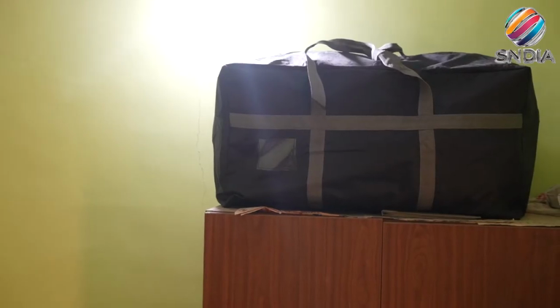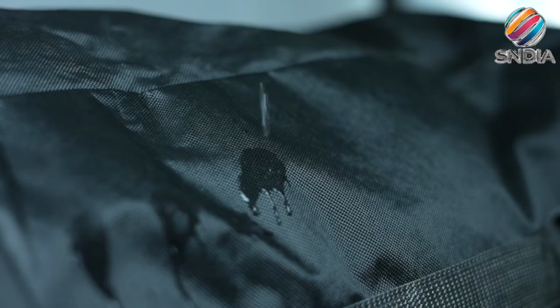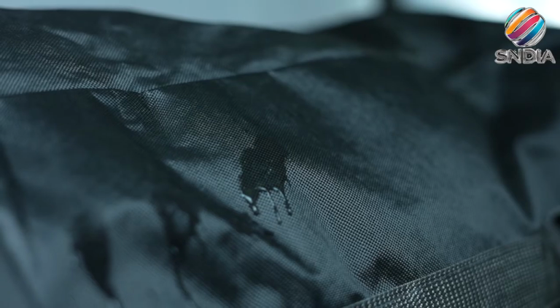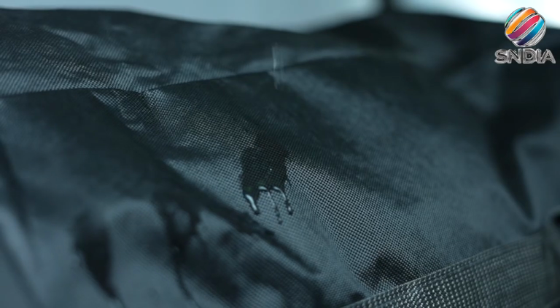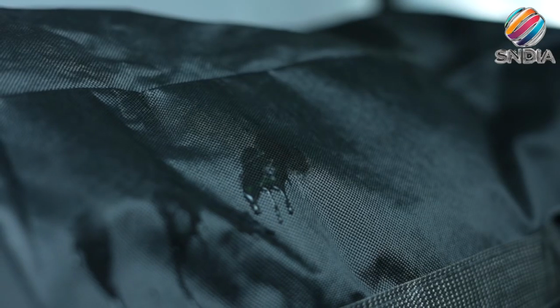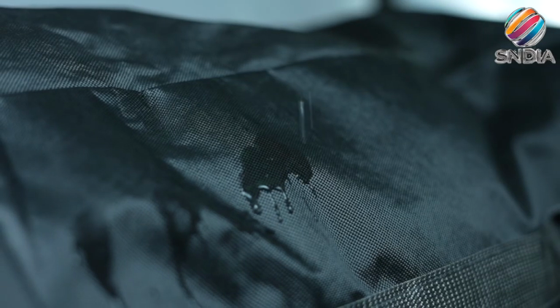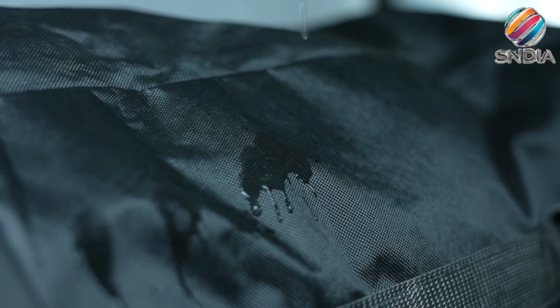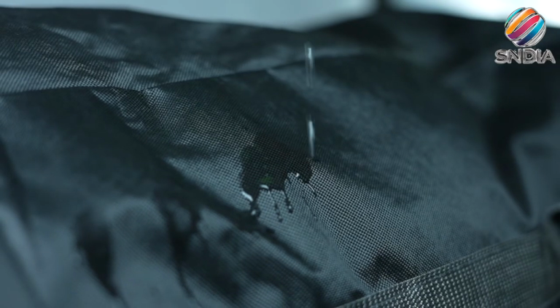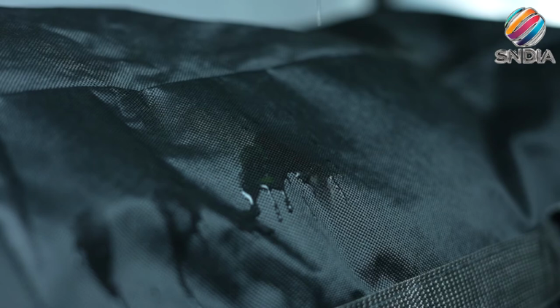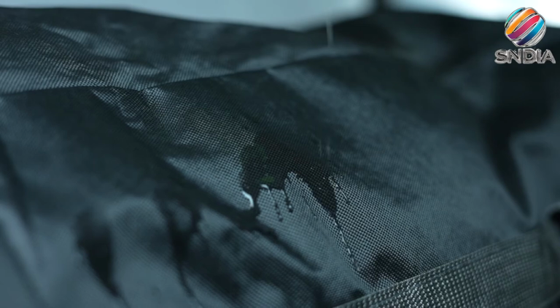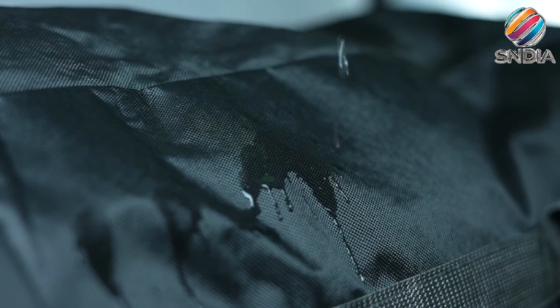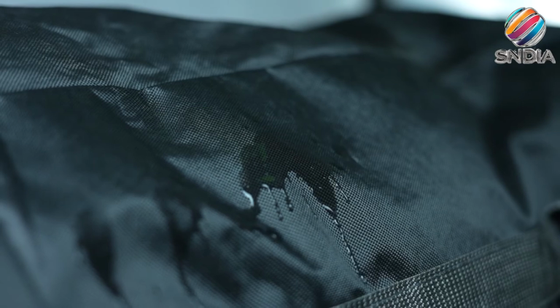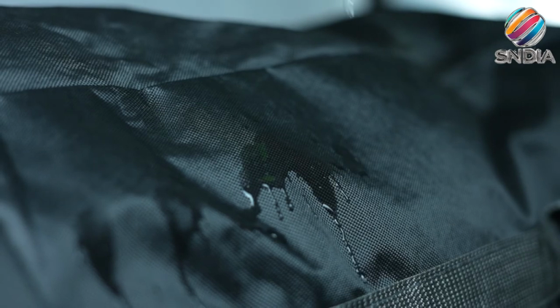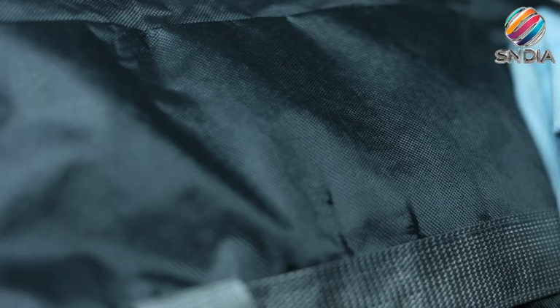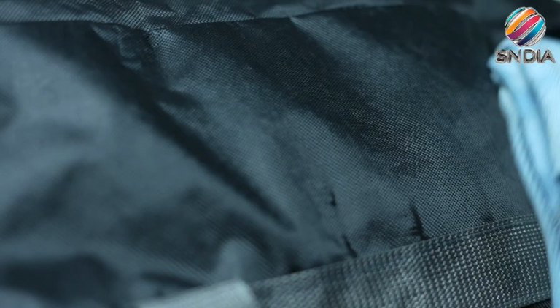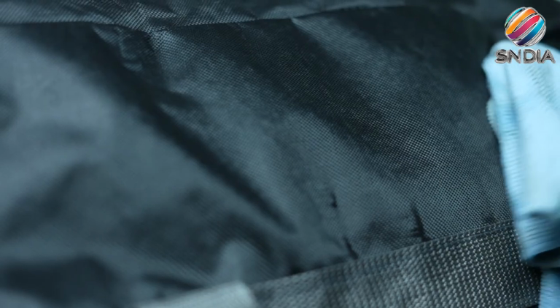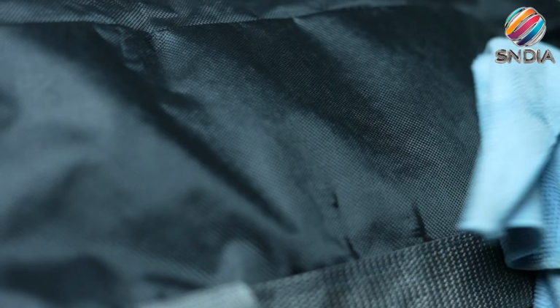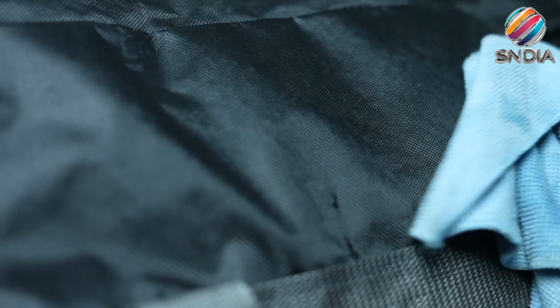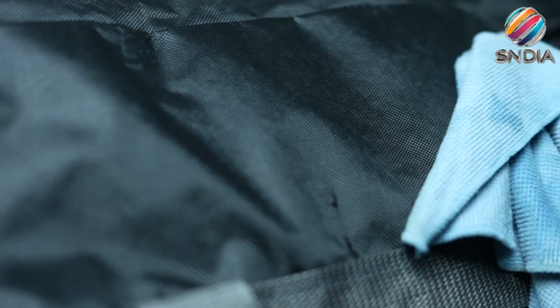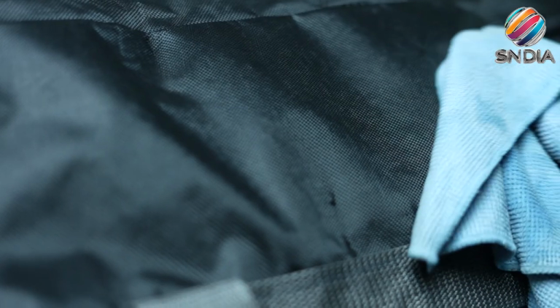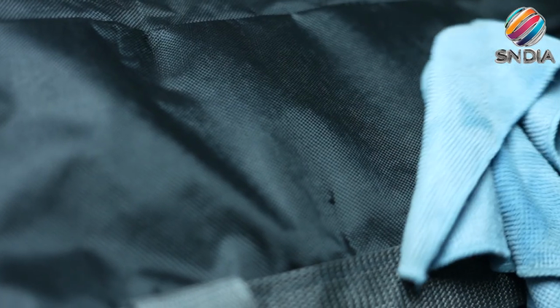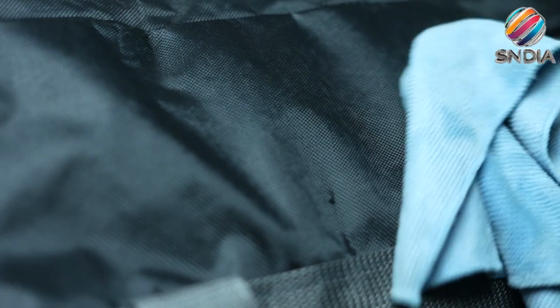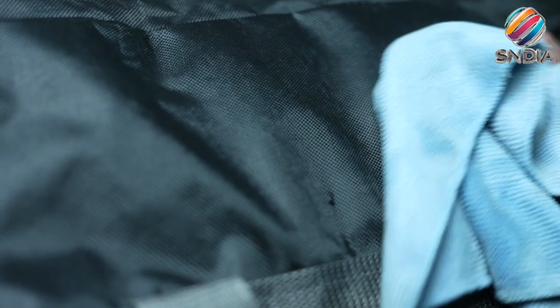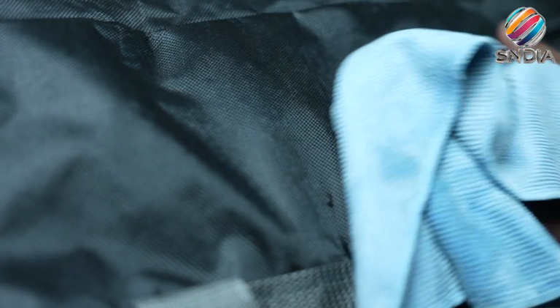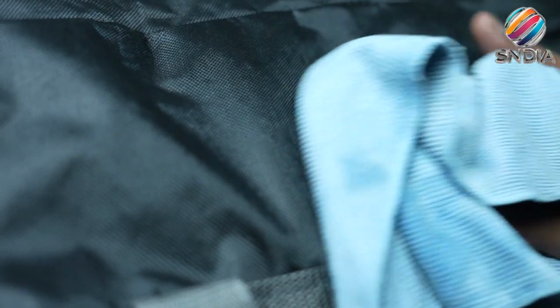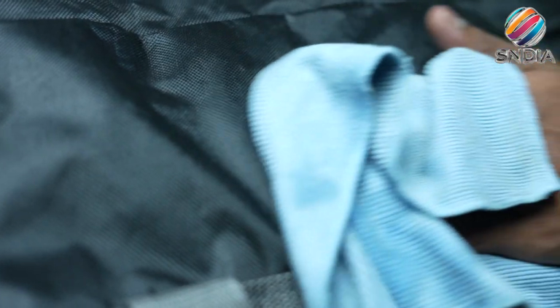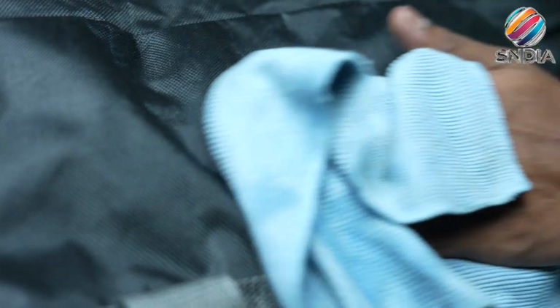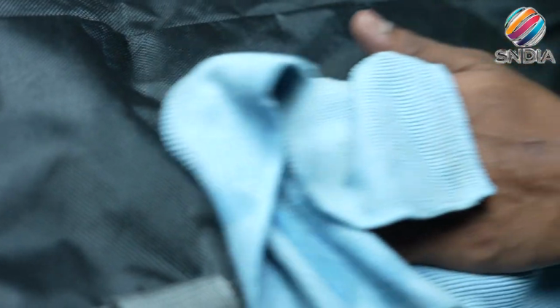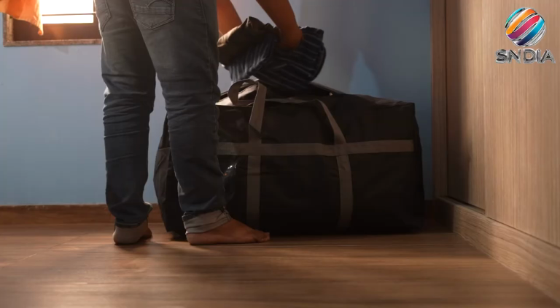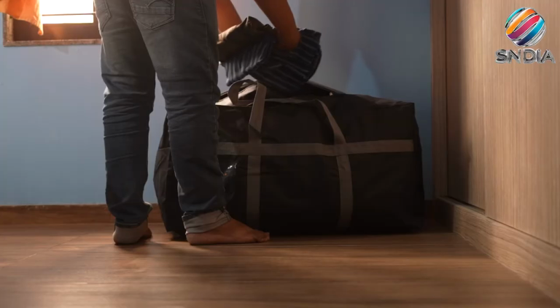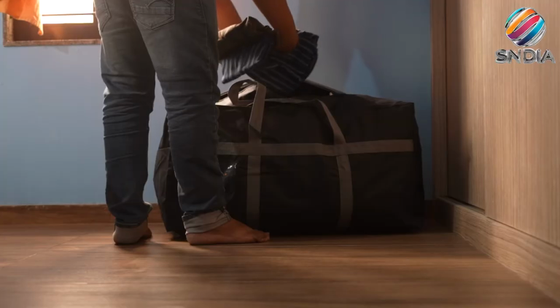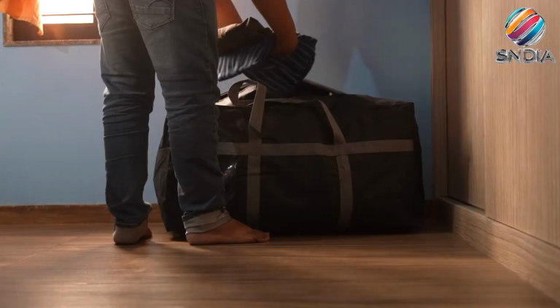Easy to clean — just wipe the dirt off with a wet cloth or a small brush.